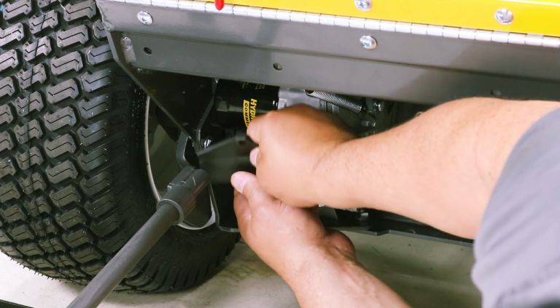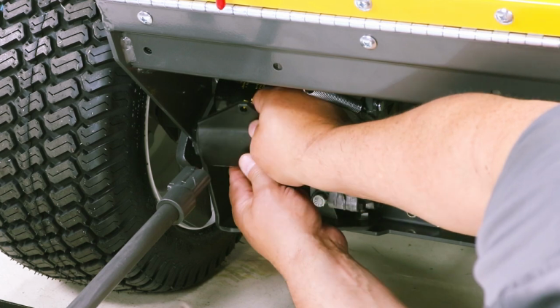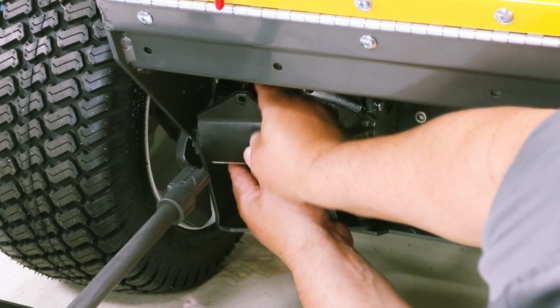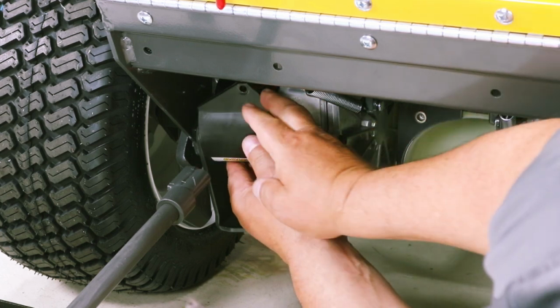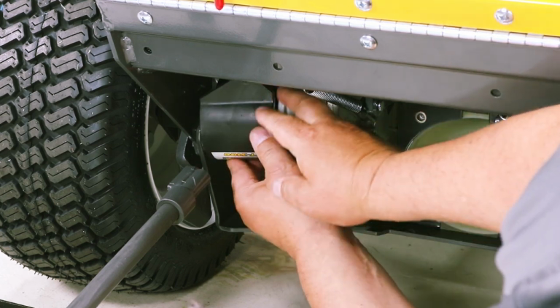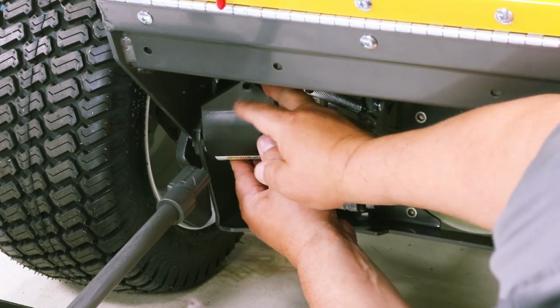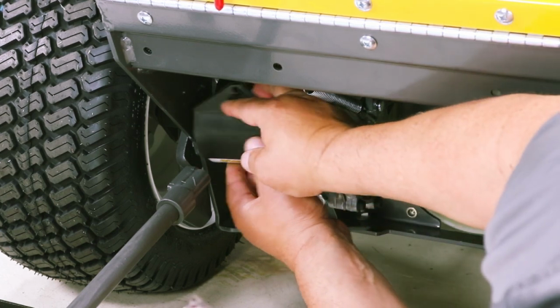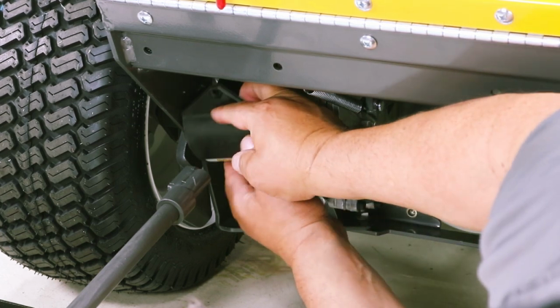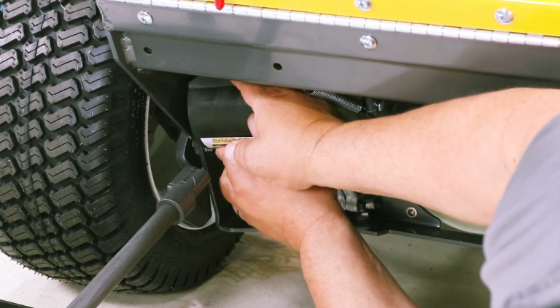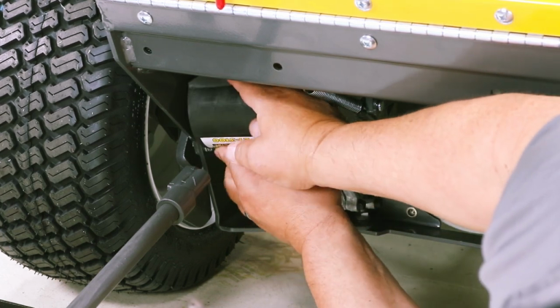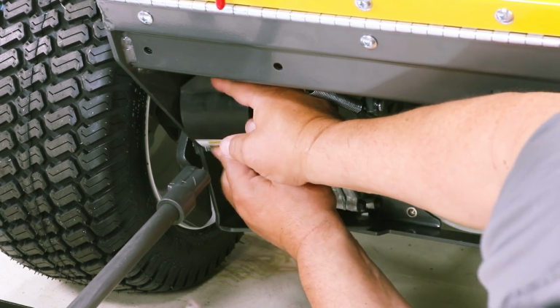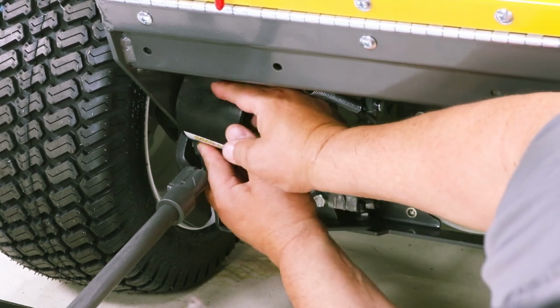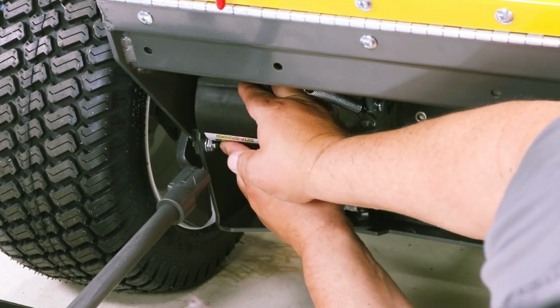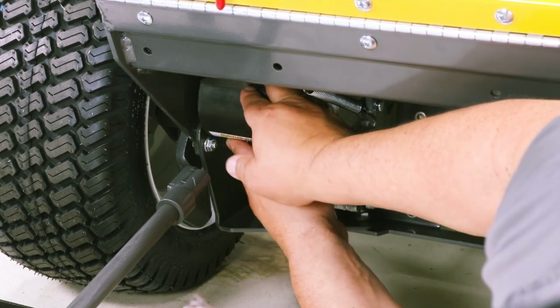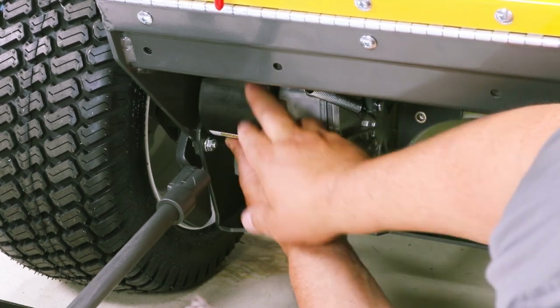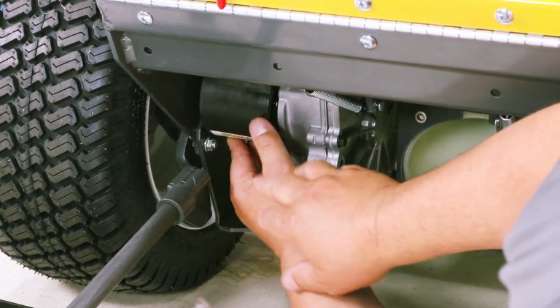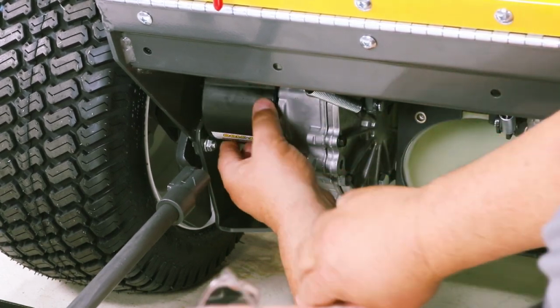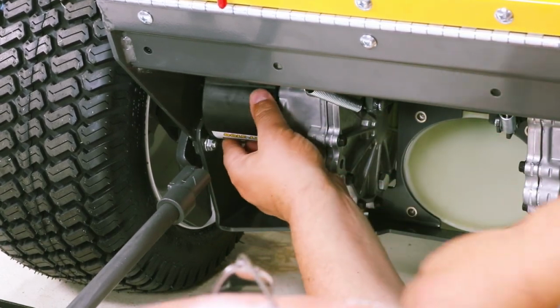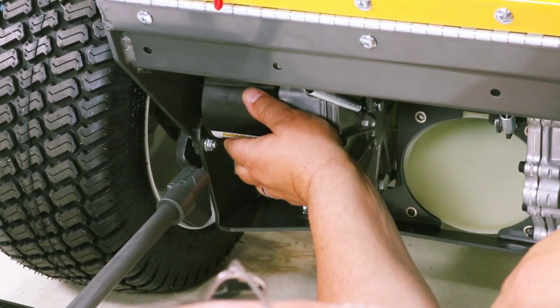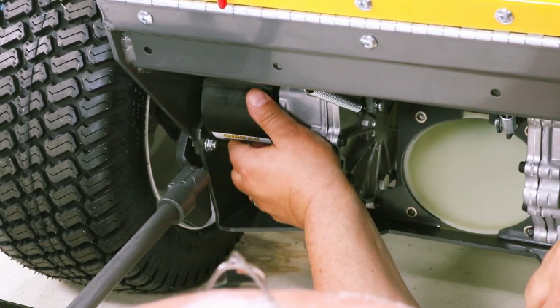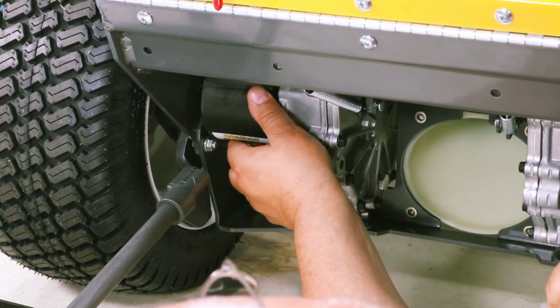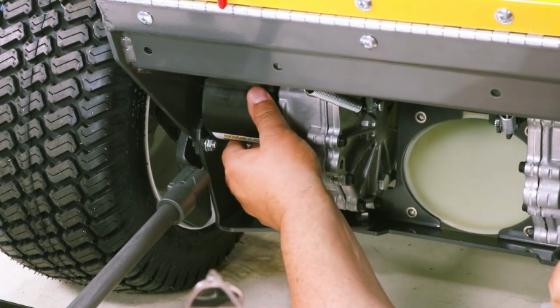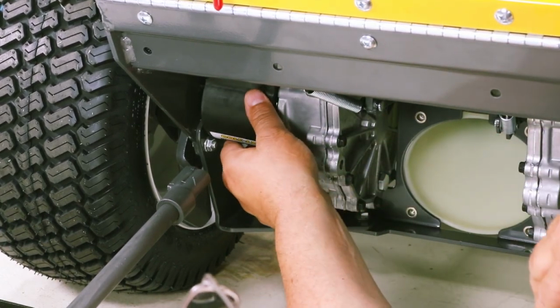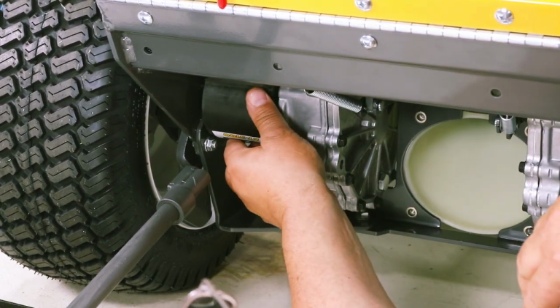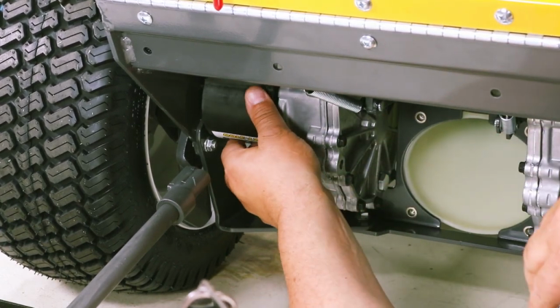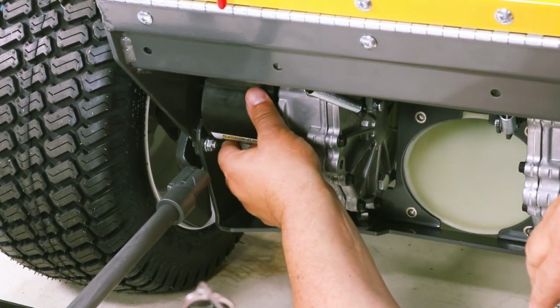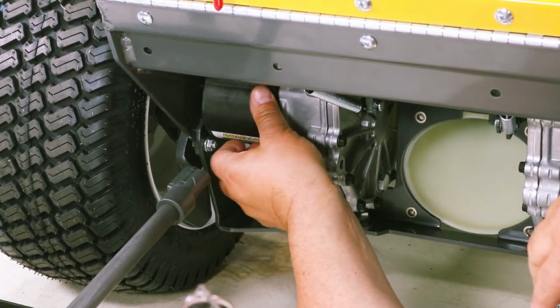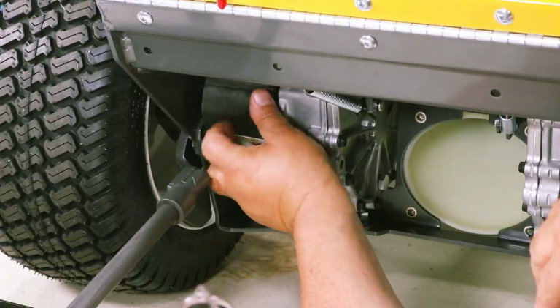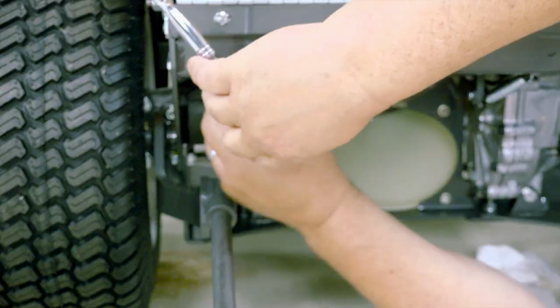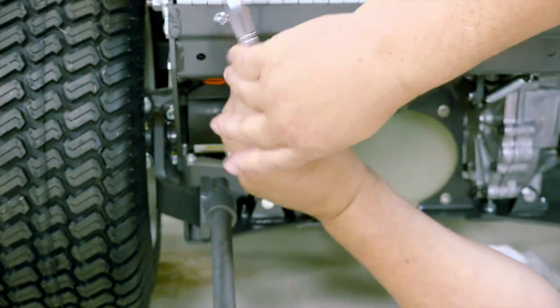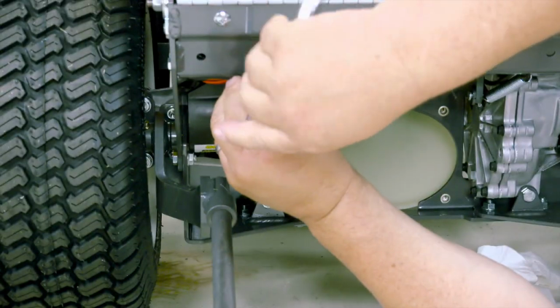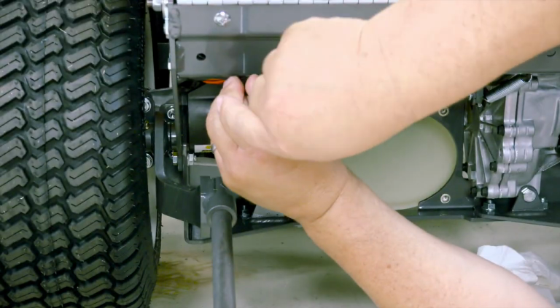Reinstall the oil filter guard and drain plug, then reinstall the blower receiver cone.